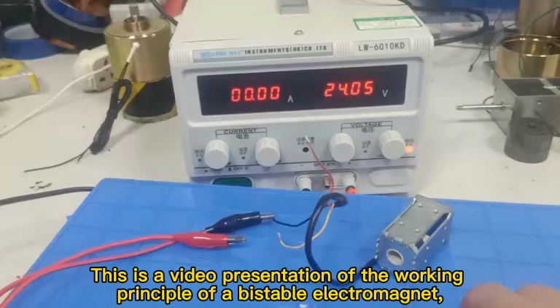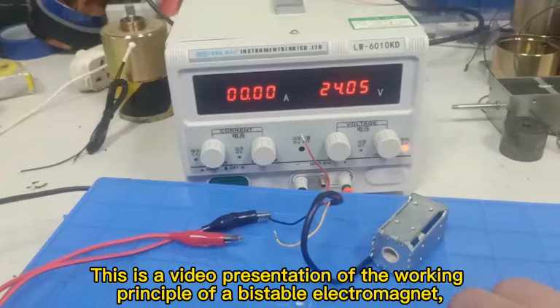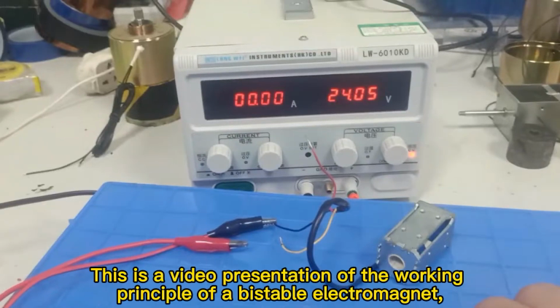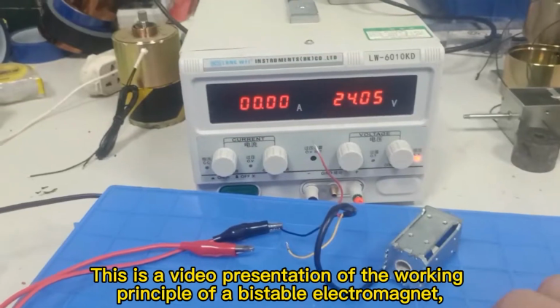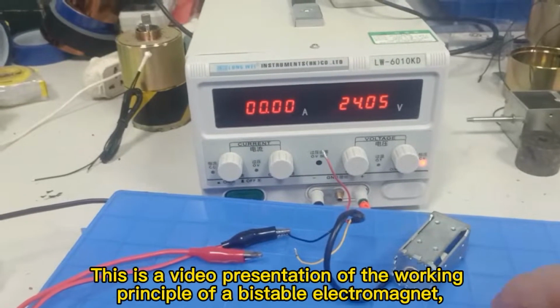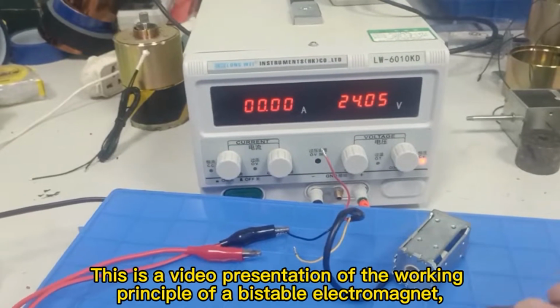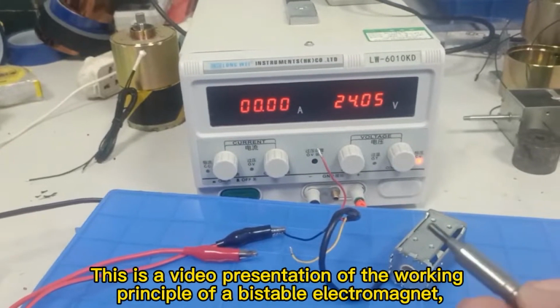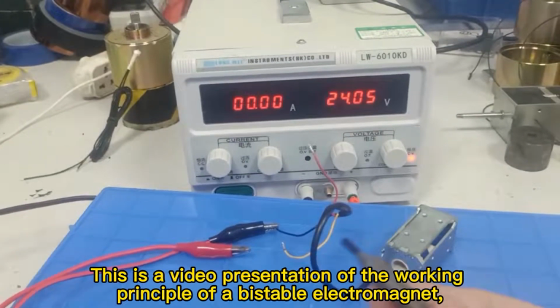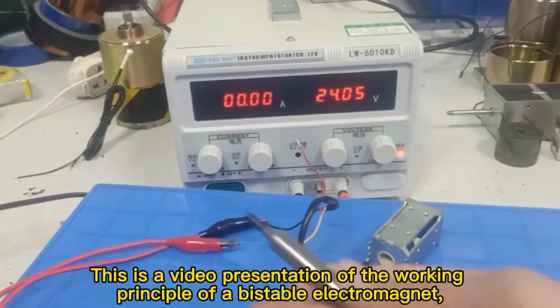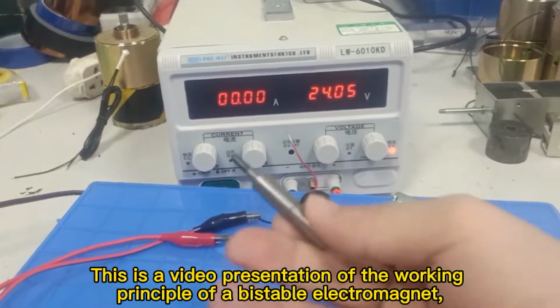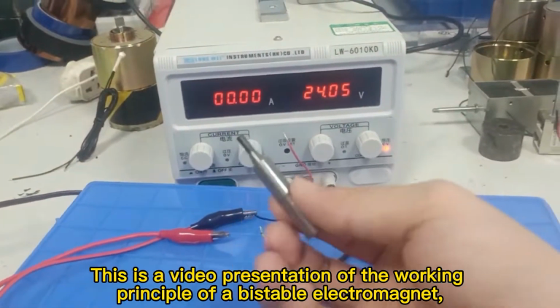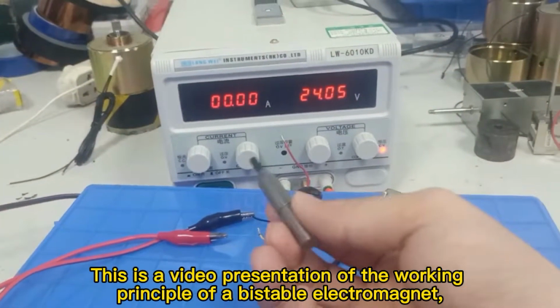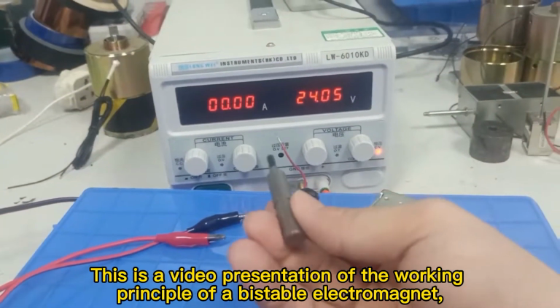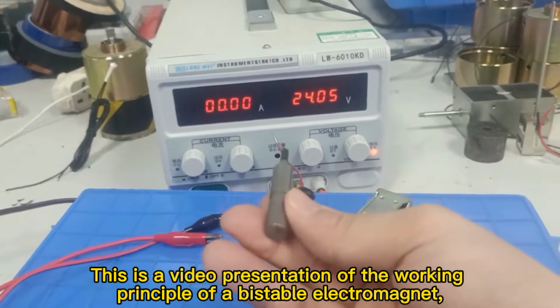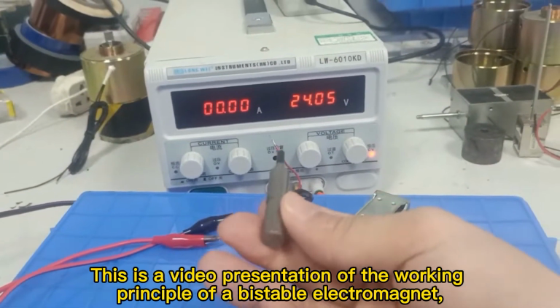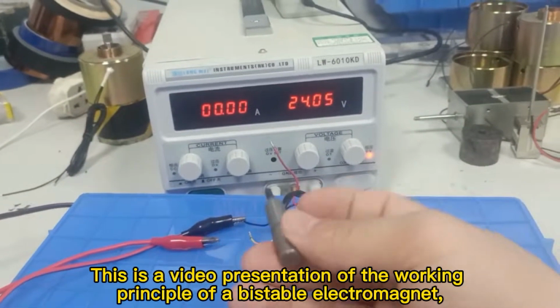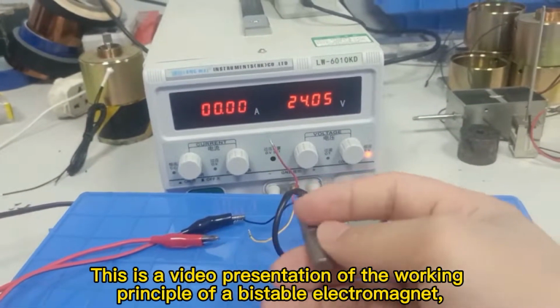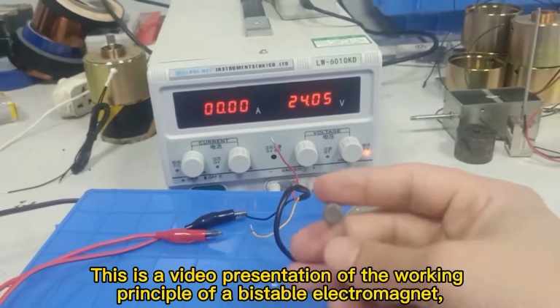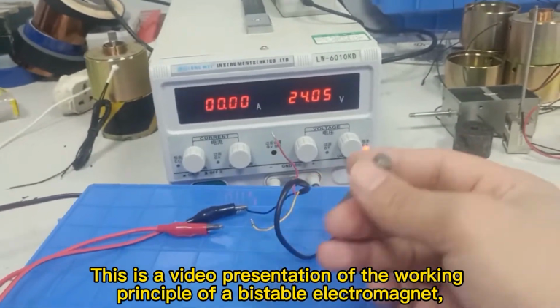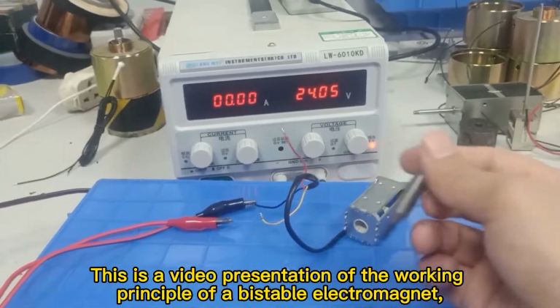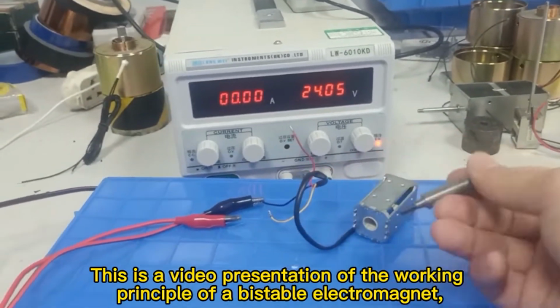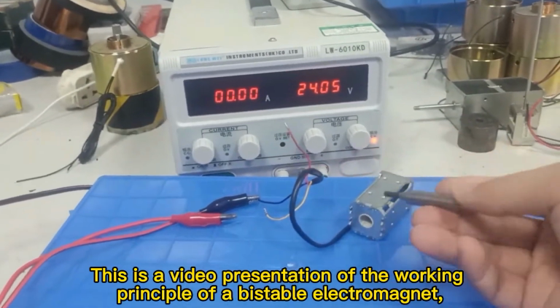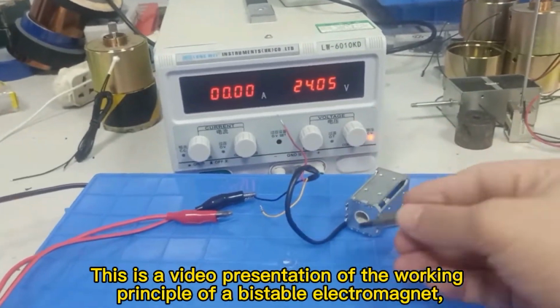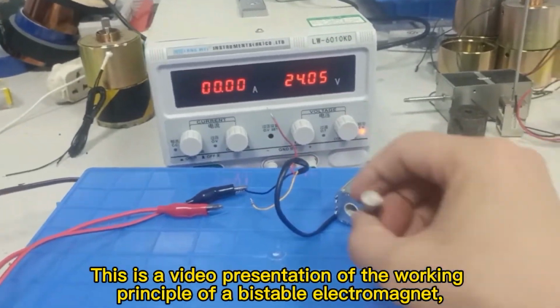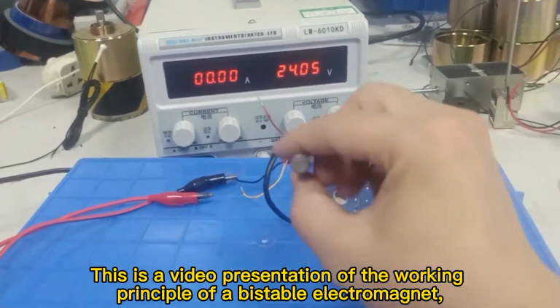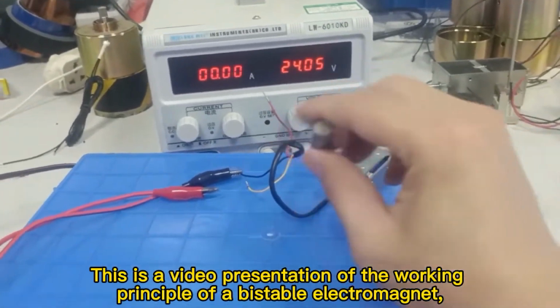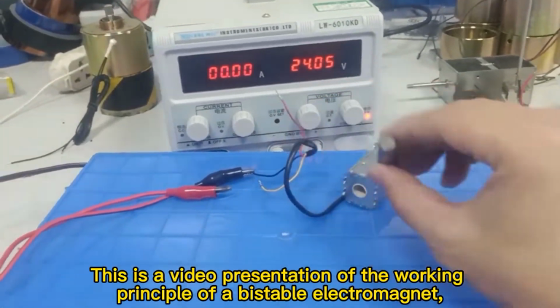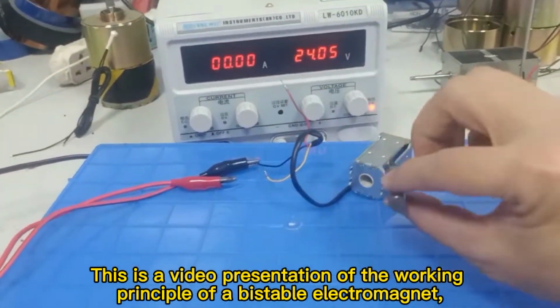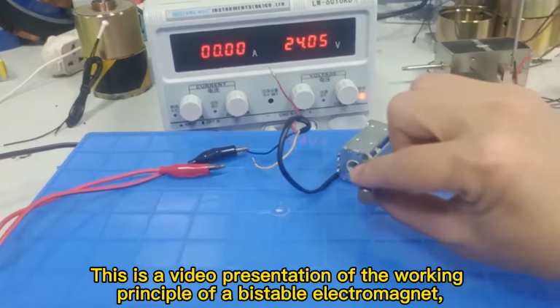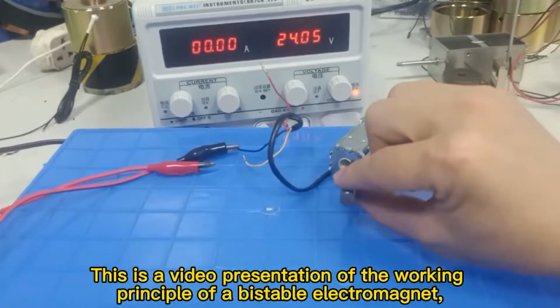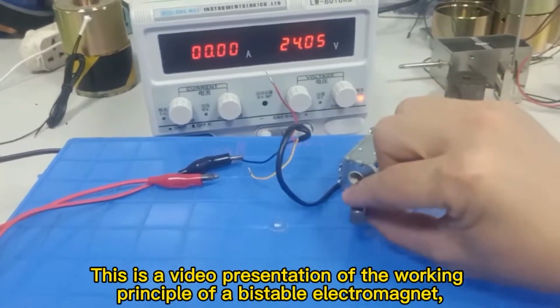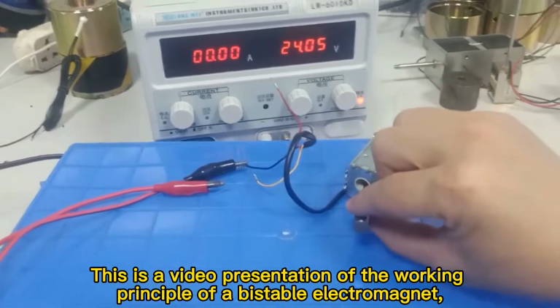This is a video presentation of the working principle of a visible electromagnet.